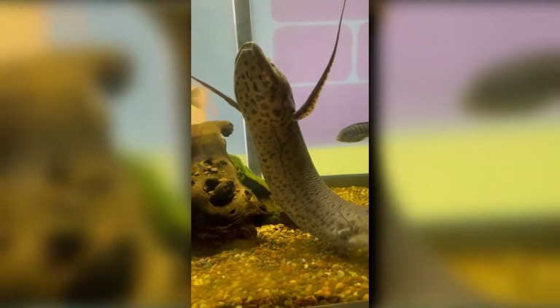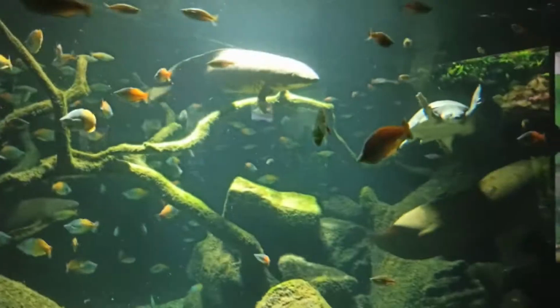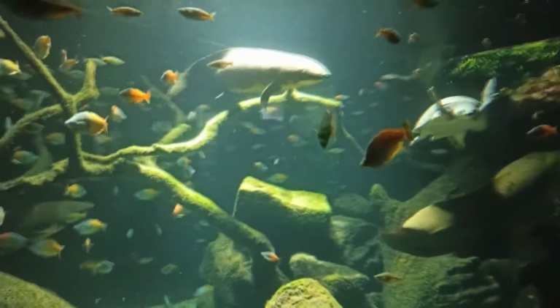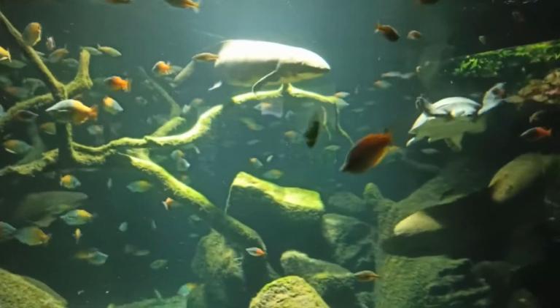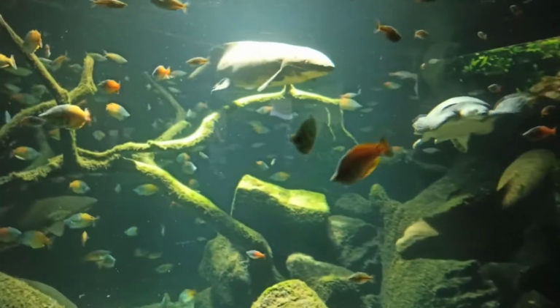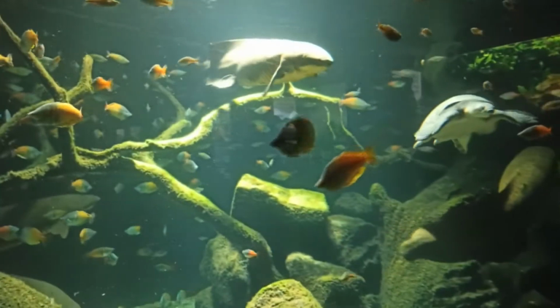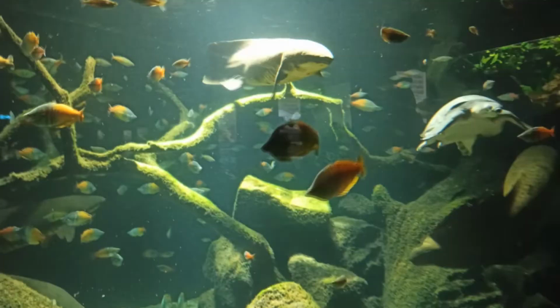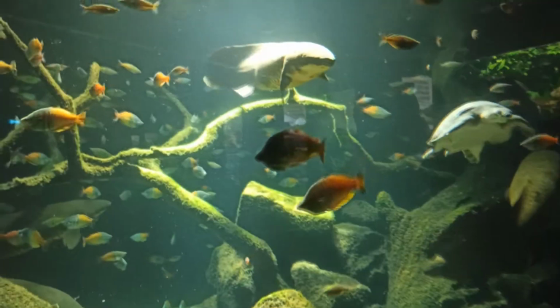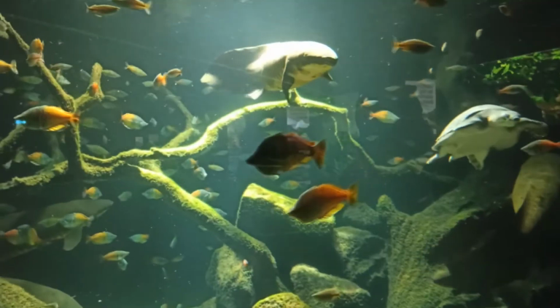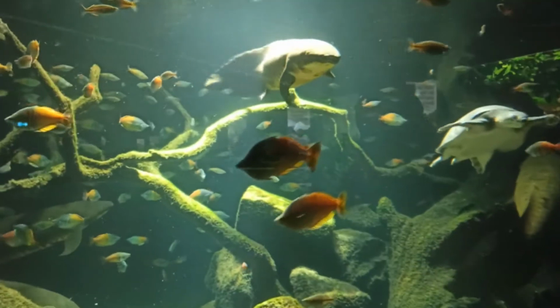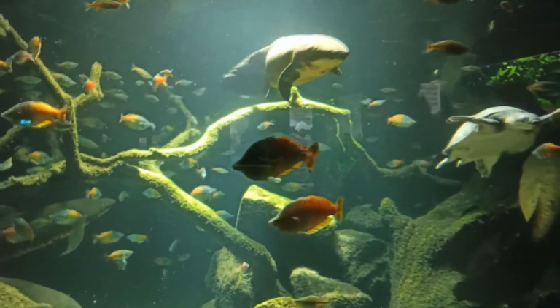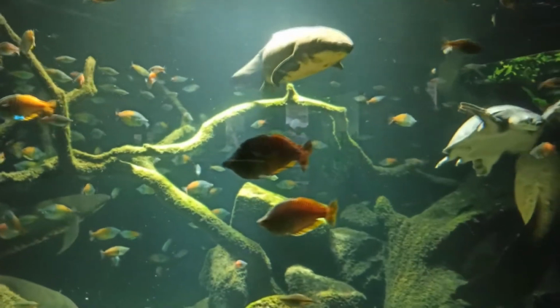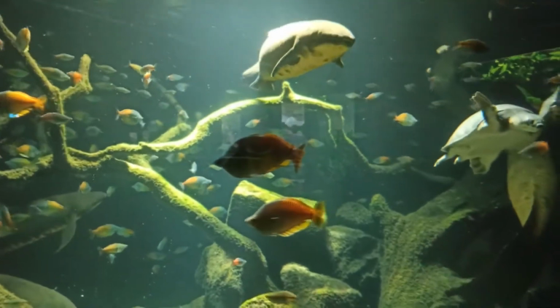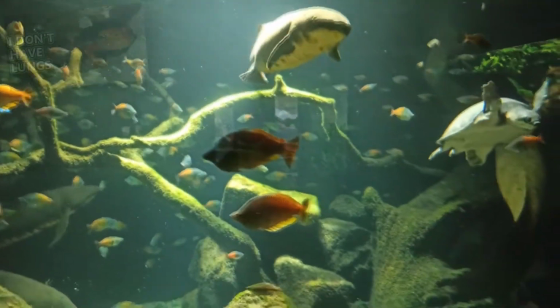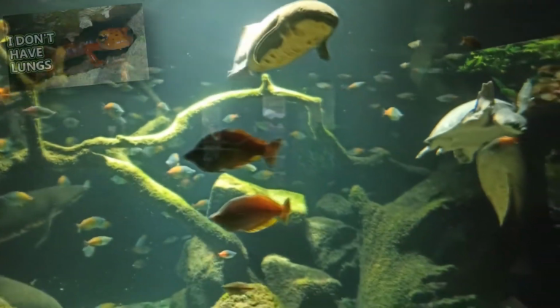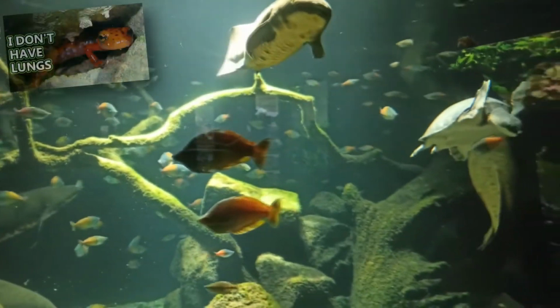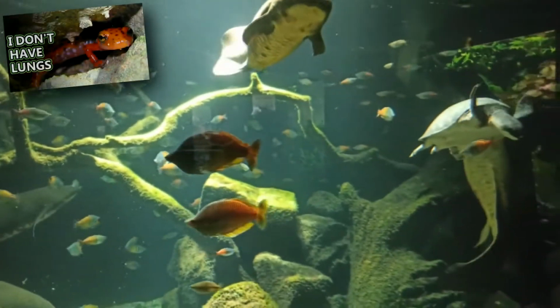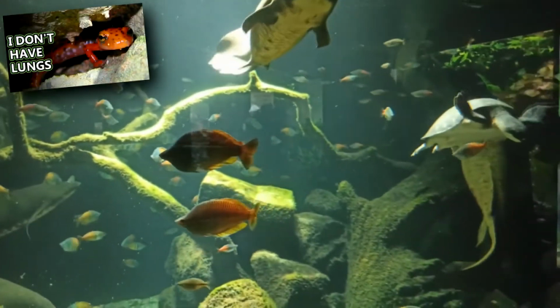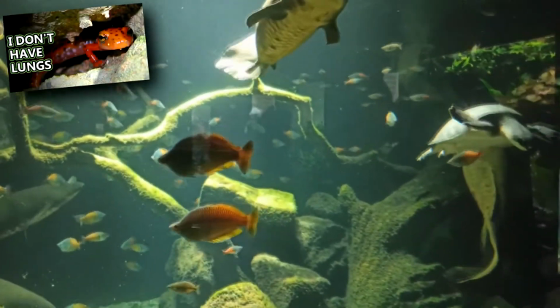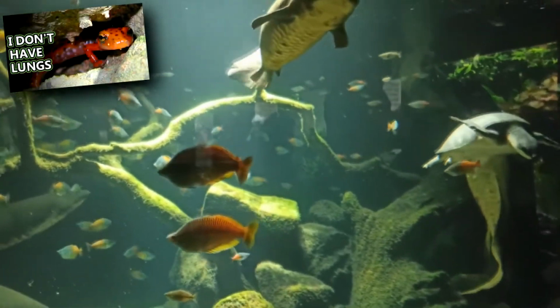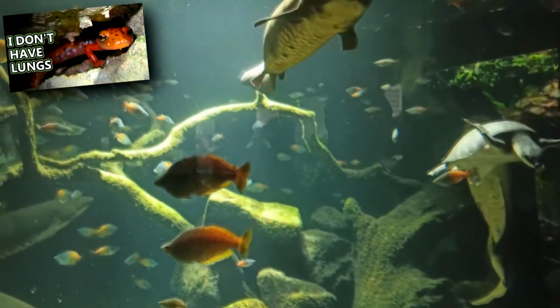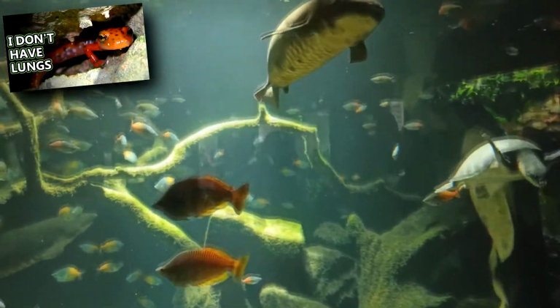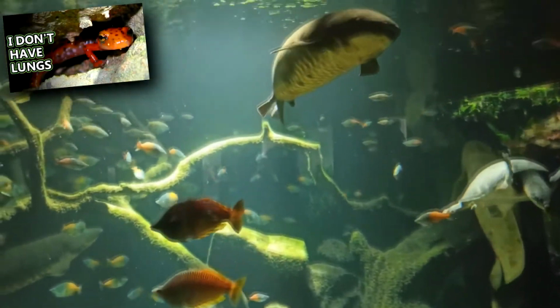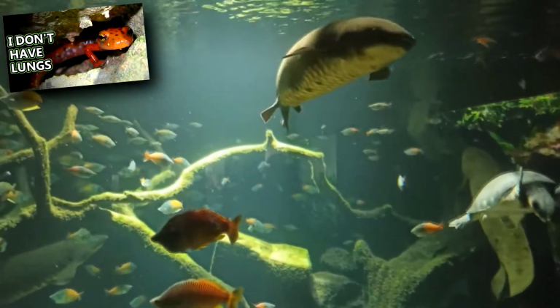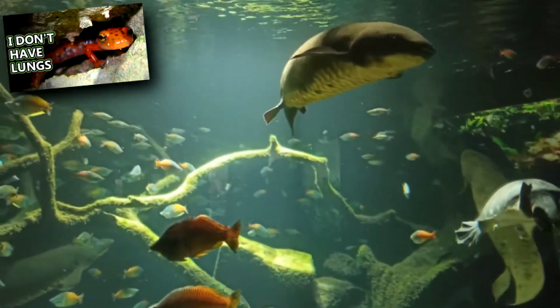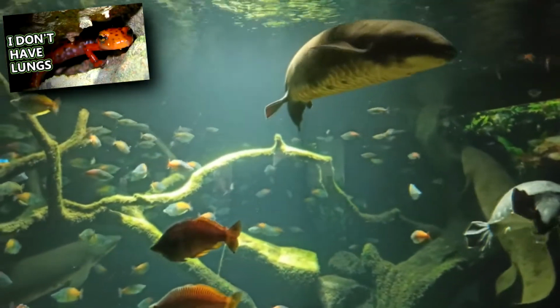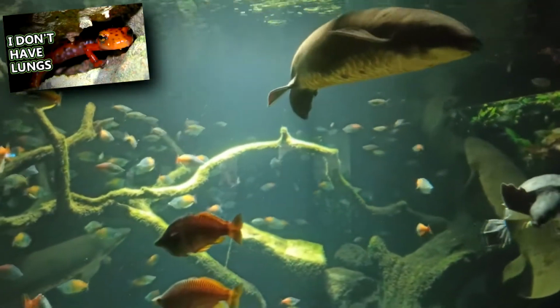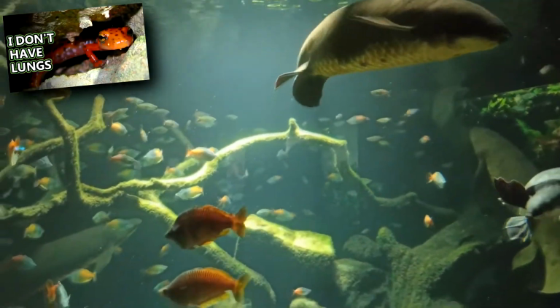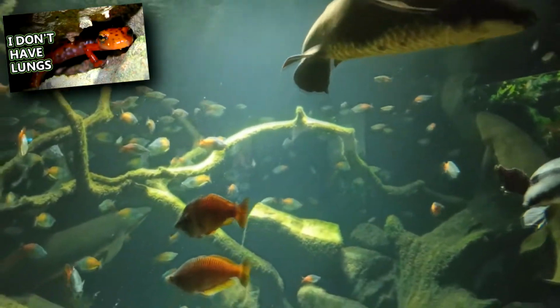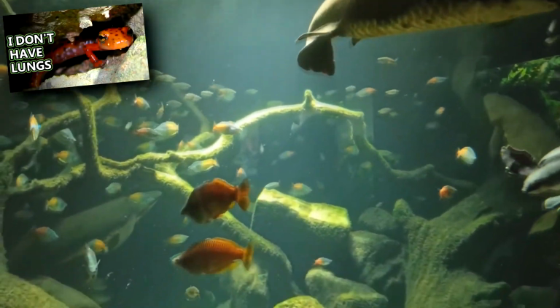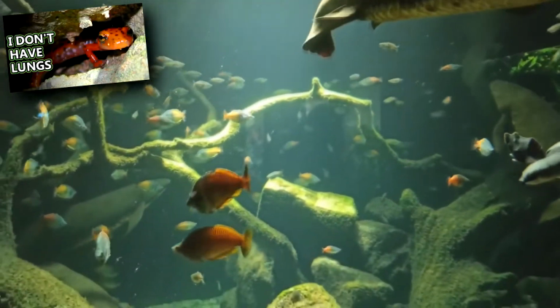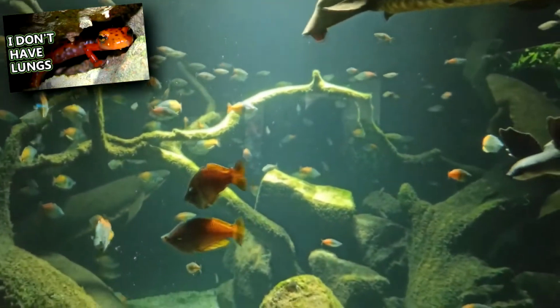Today they are considered fish, hence their common name. Otherwise, we might call them lung salamanders.